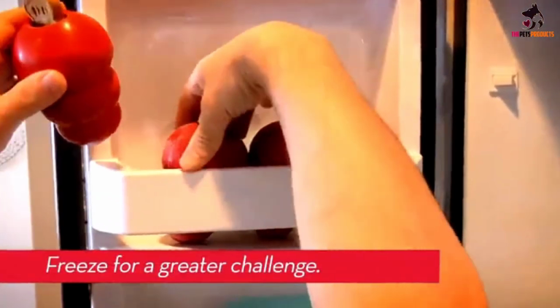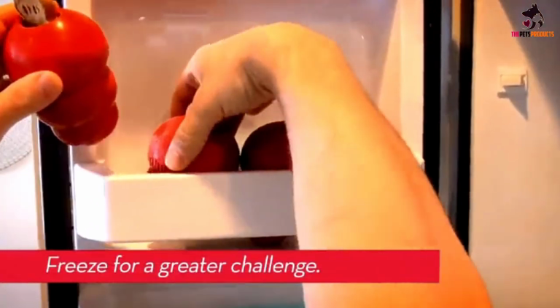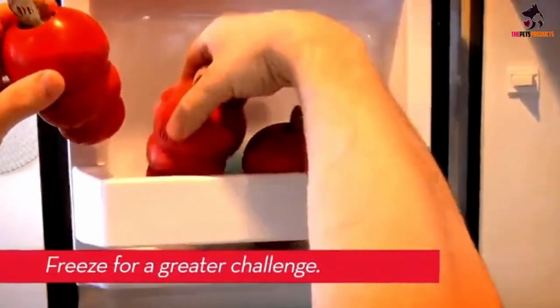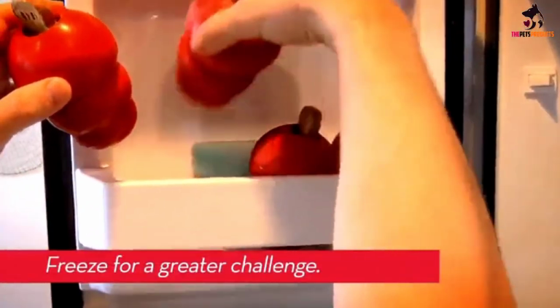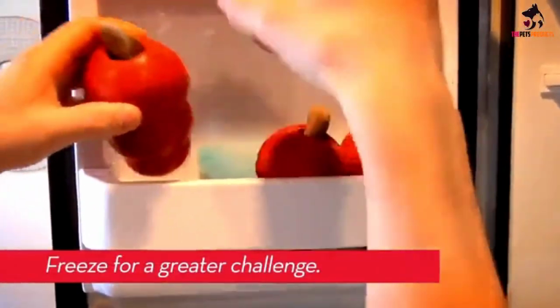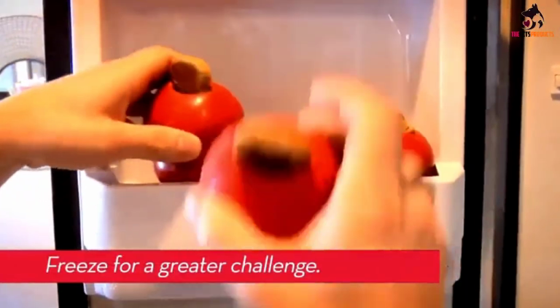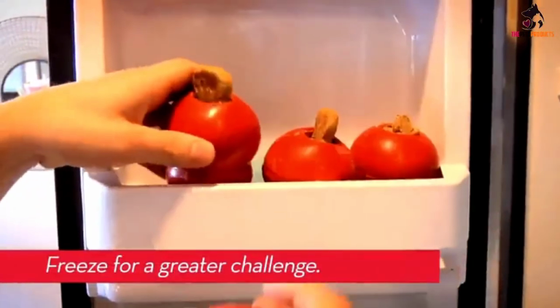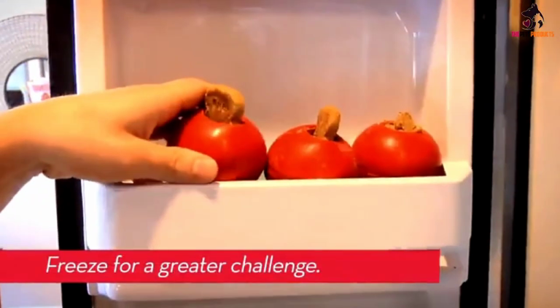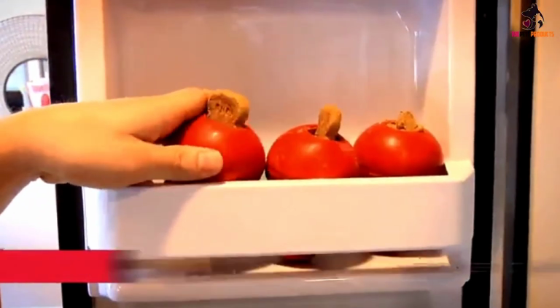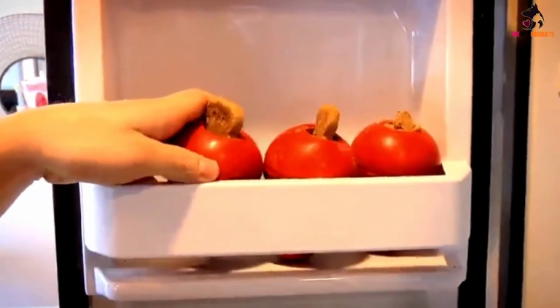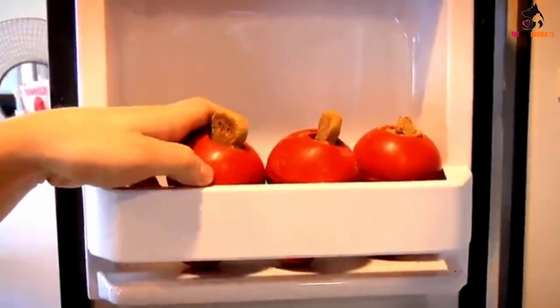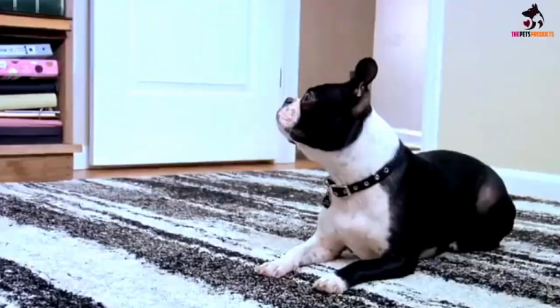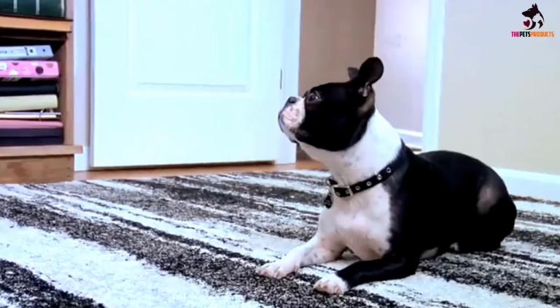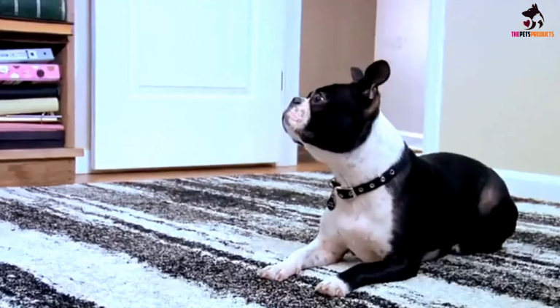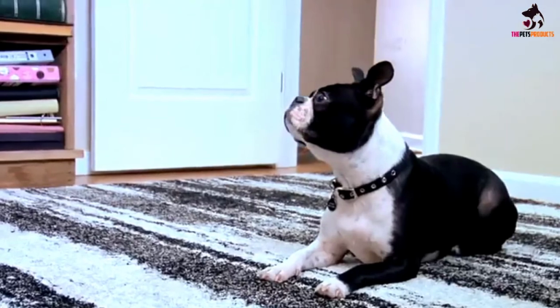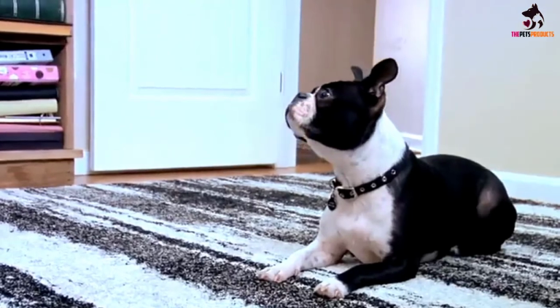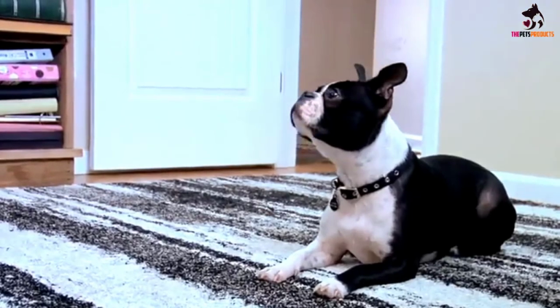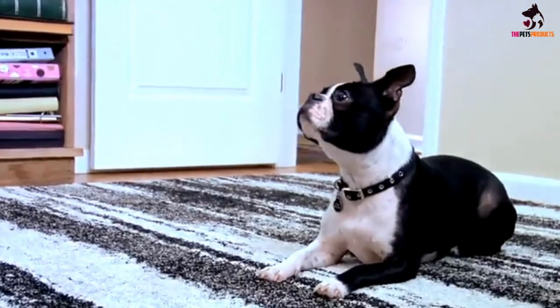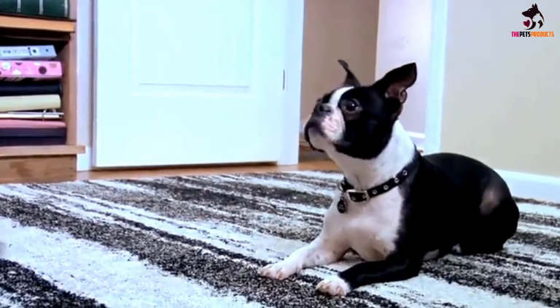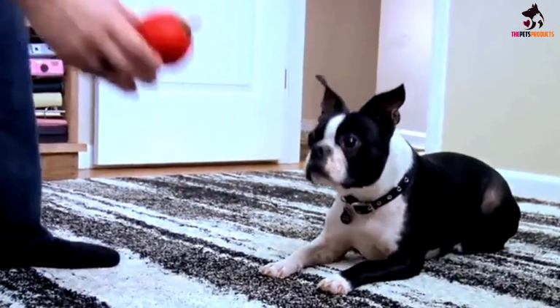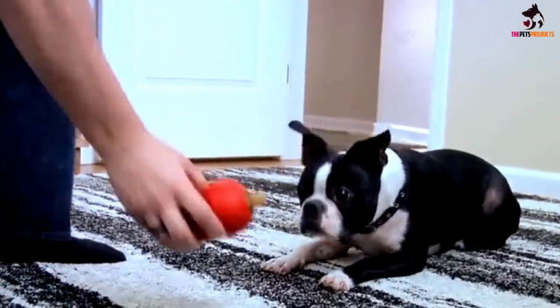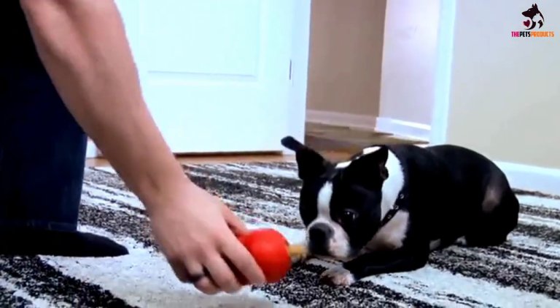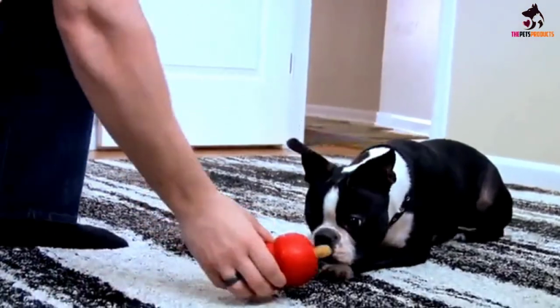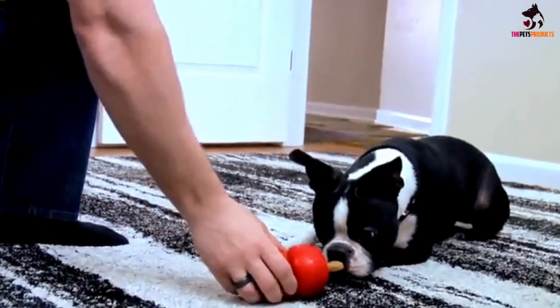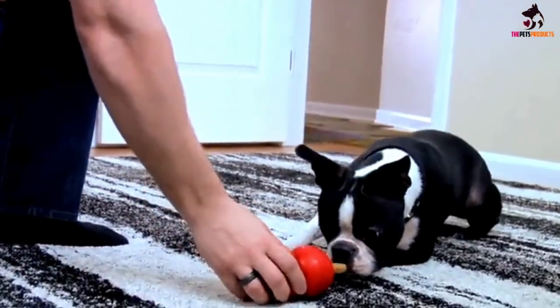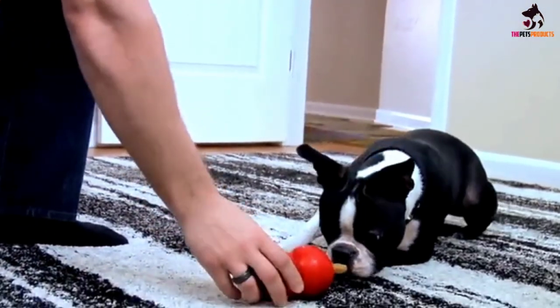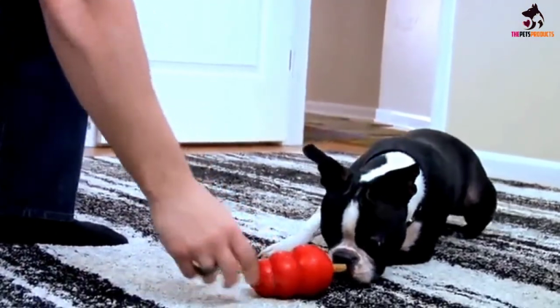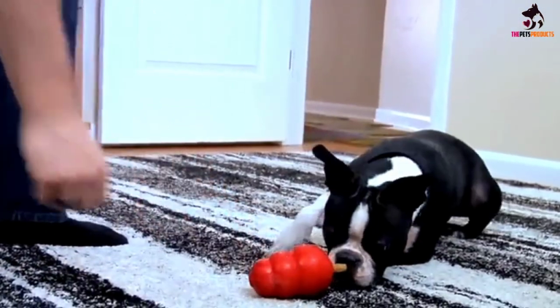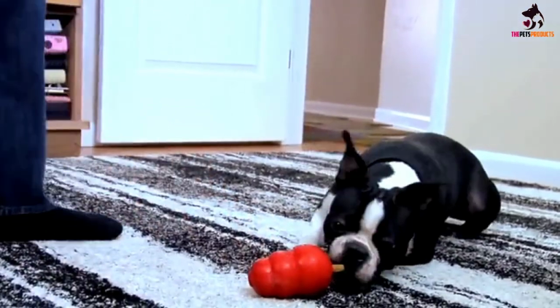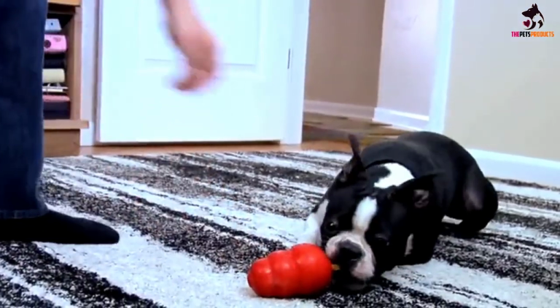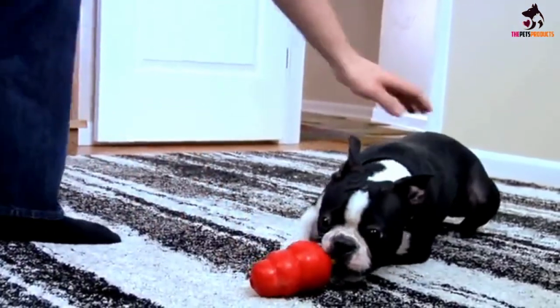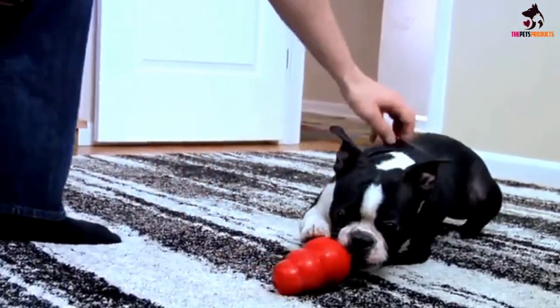As one of the best puppy toys, the rubber is also a good surface for a teething pup to chew and gnaw.